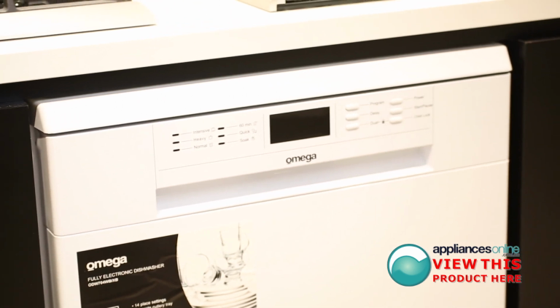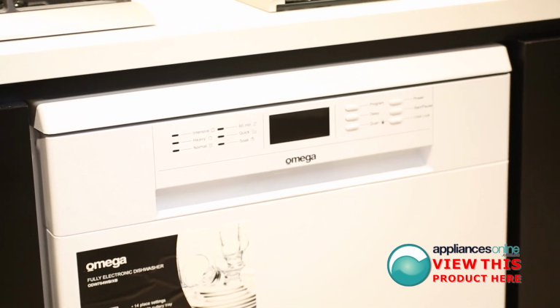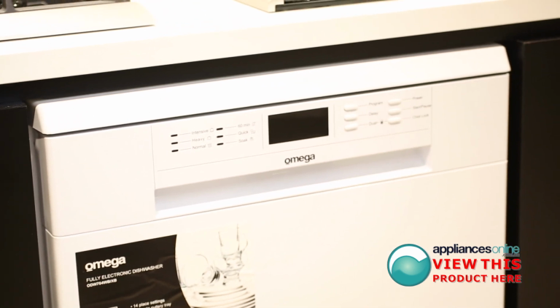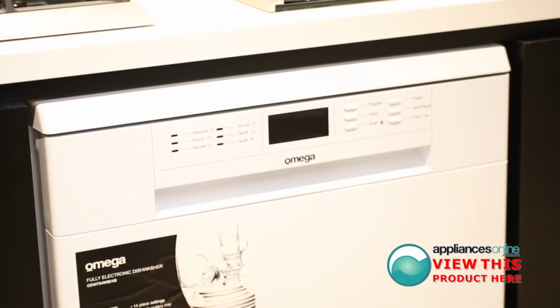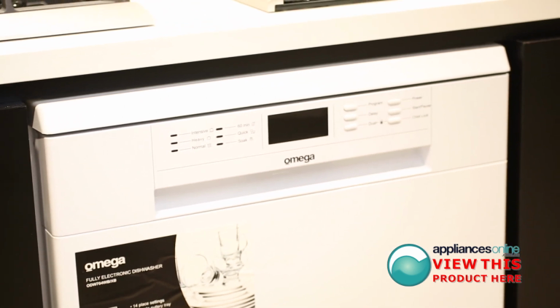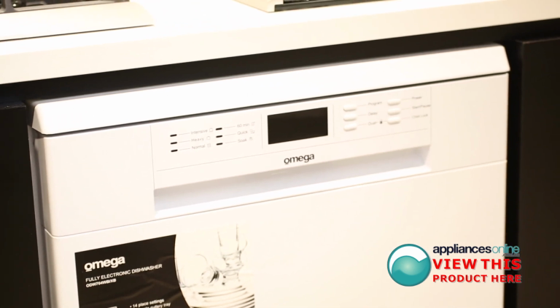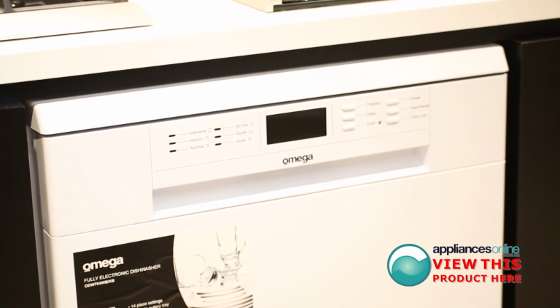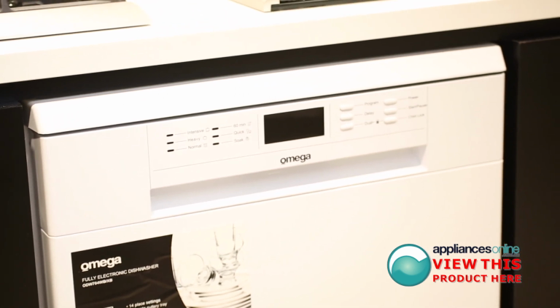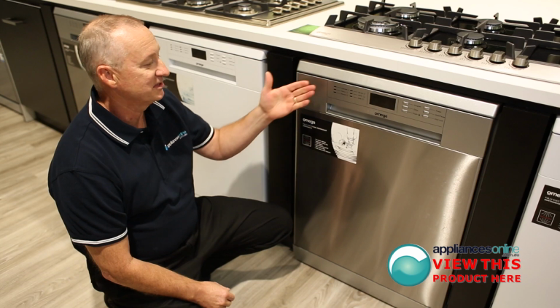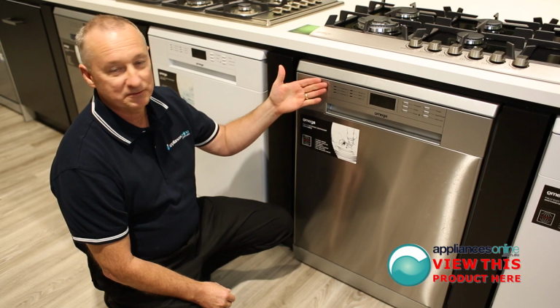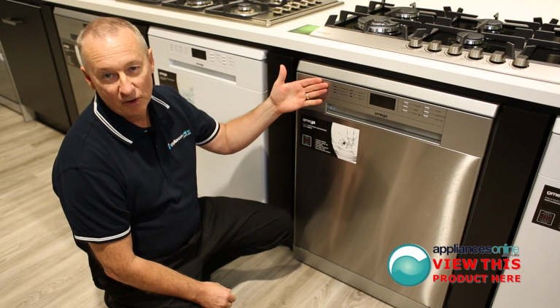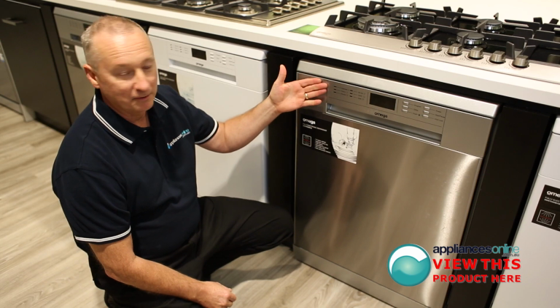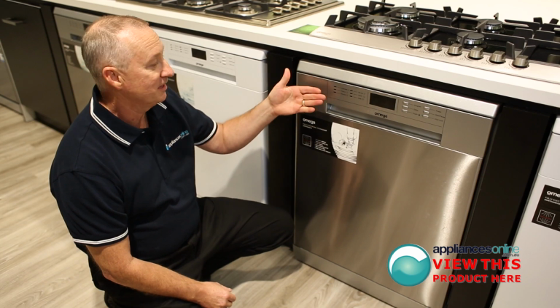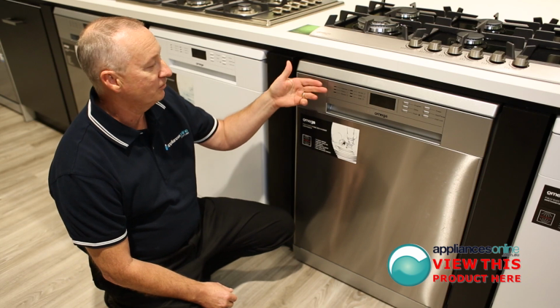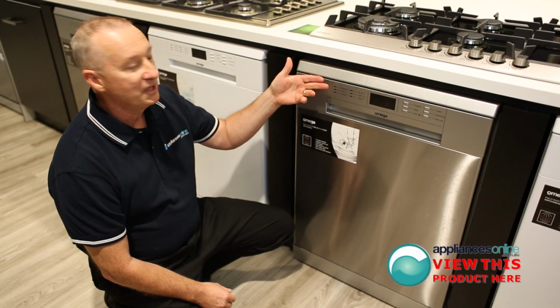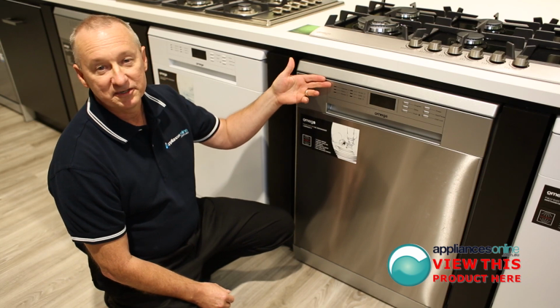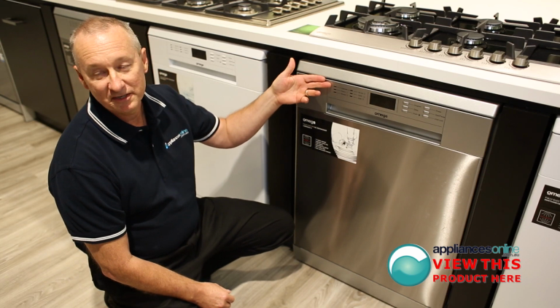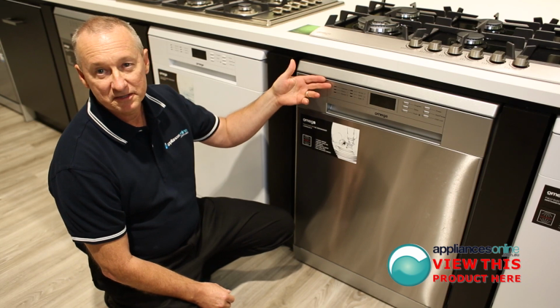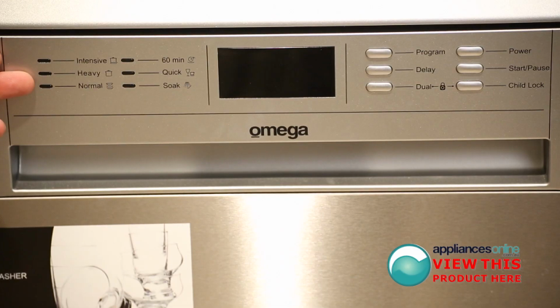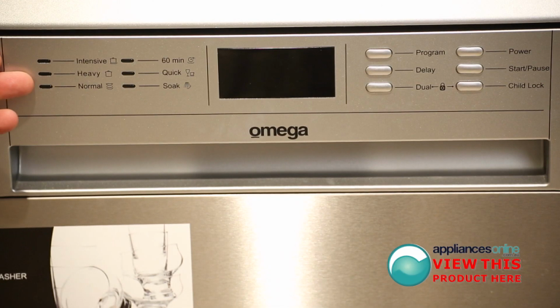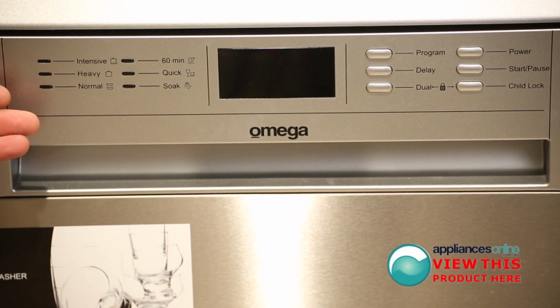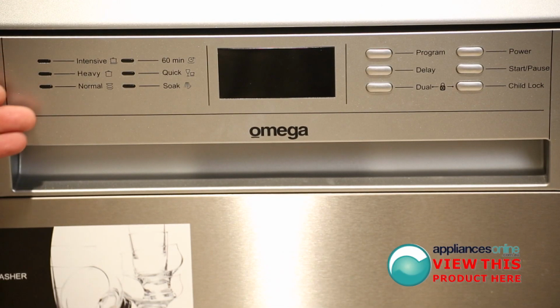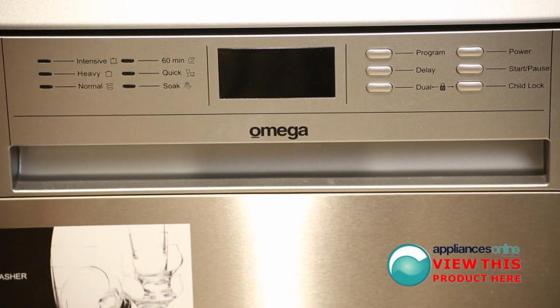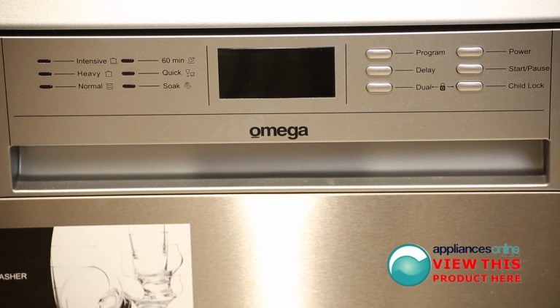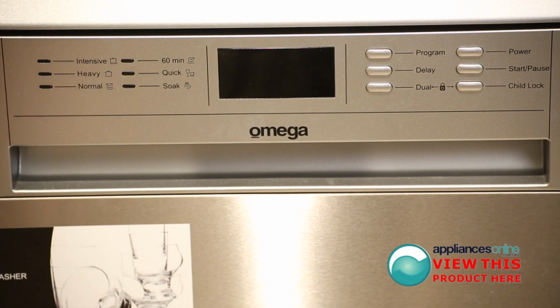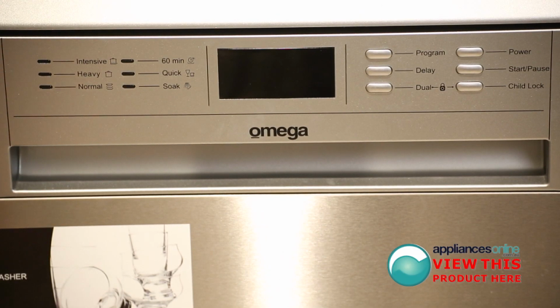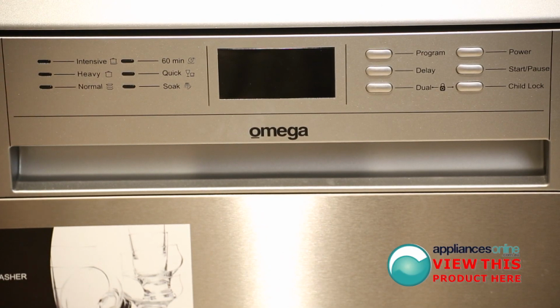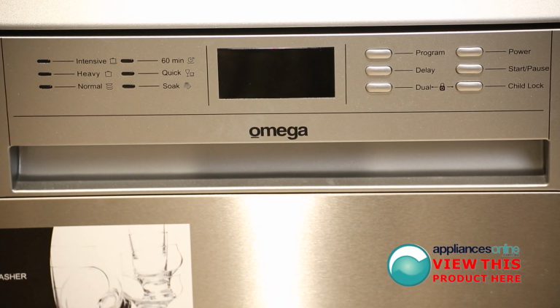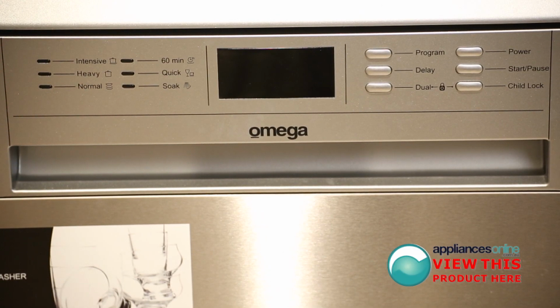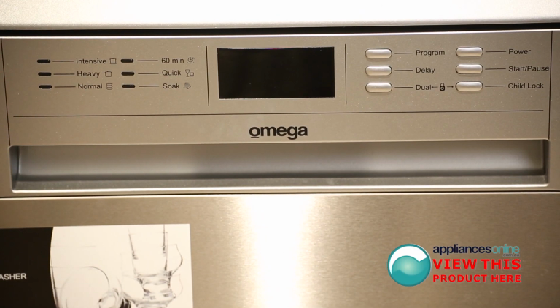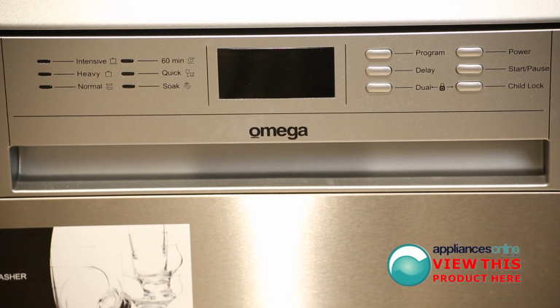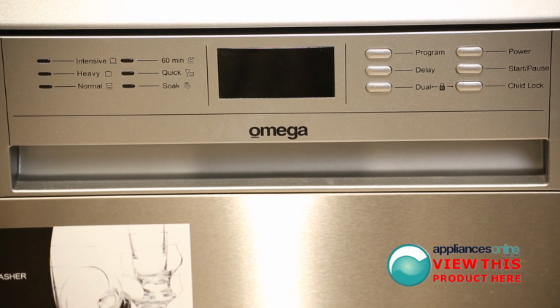Let's have a look at some nice features here. There are six programs: intensive, heavy, normal, quick wash, and even a soak cycle as well.